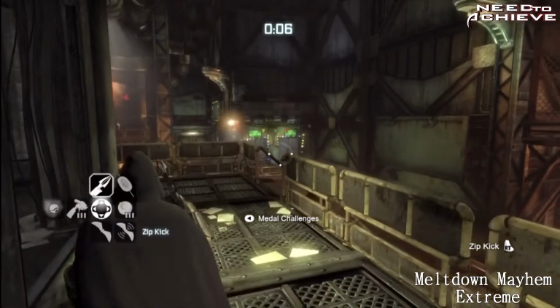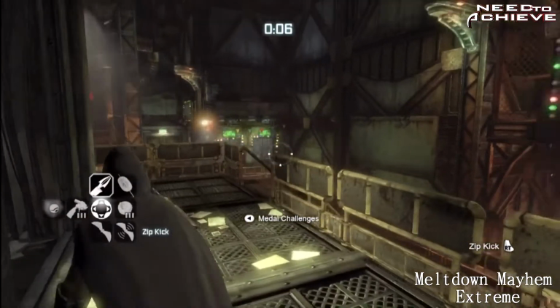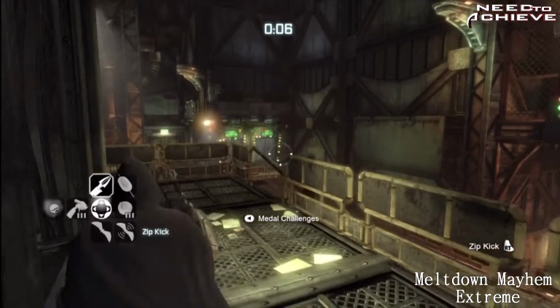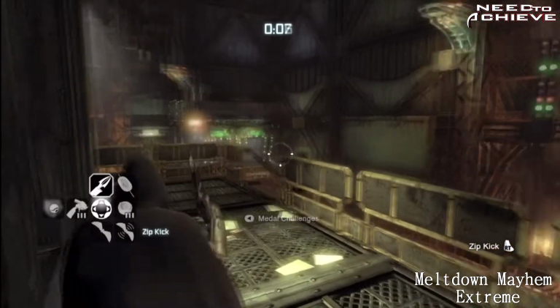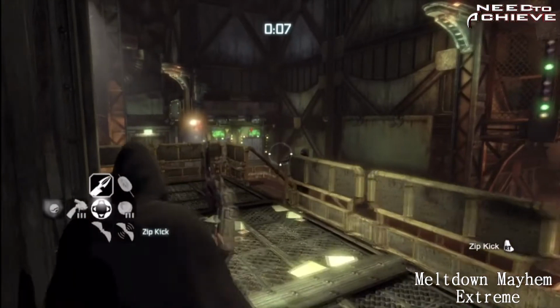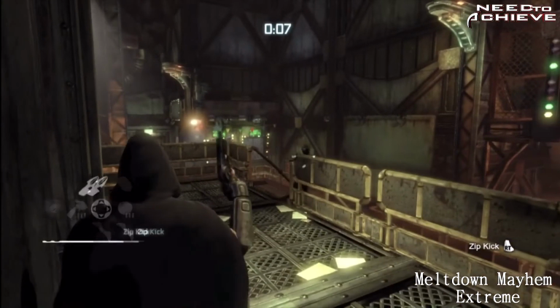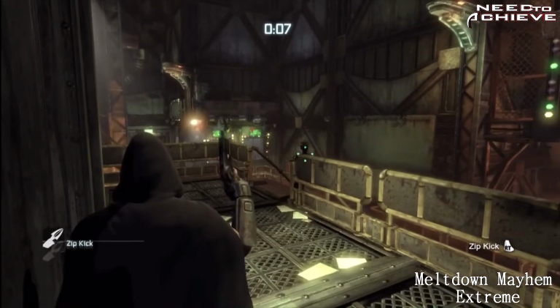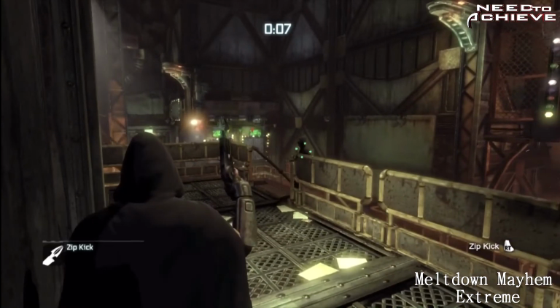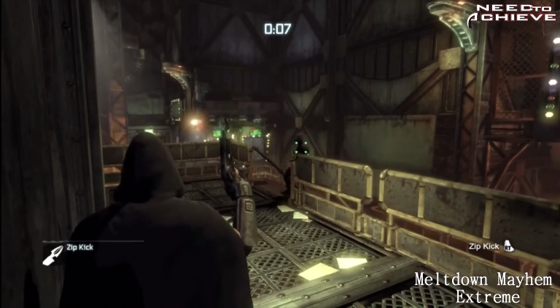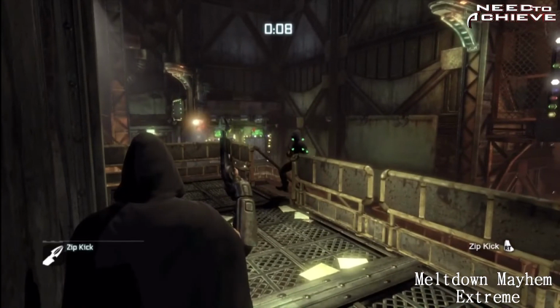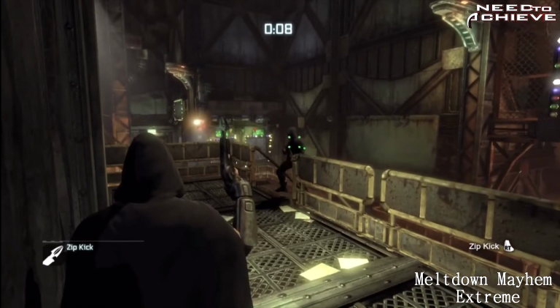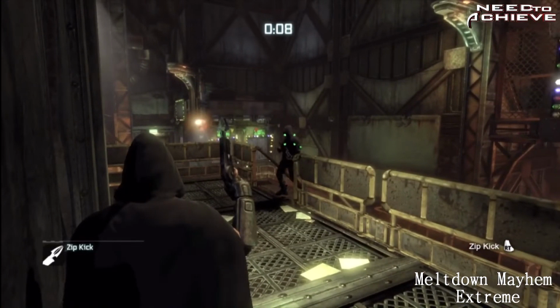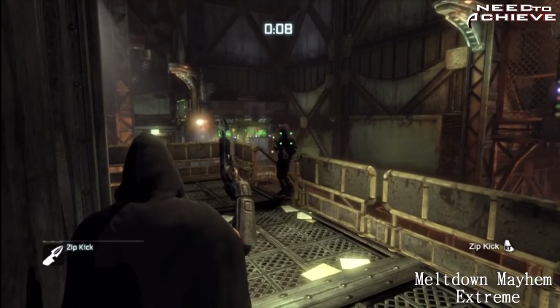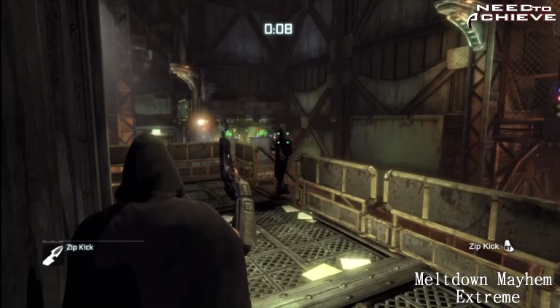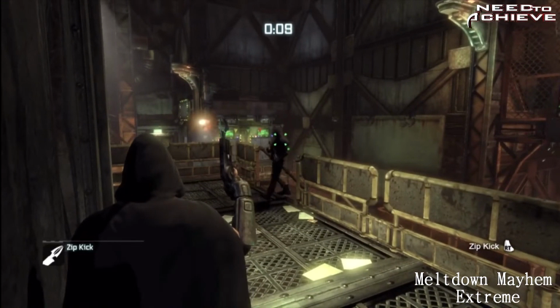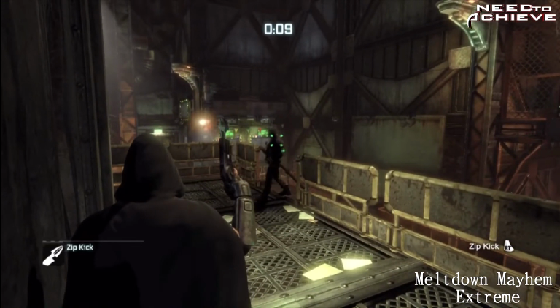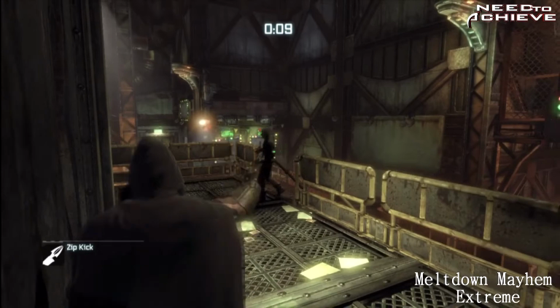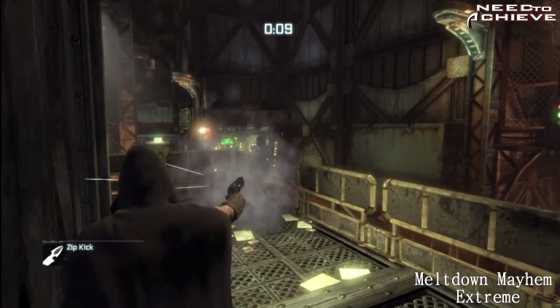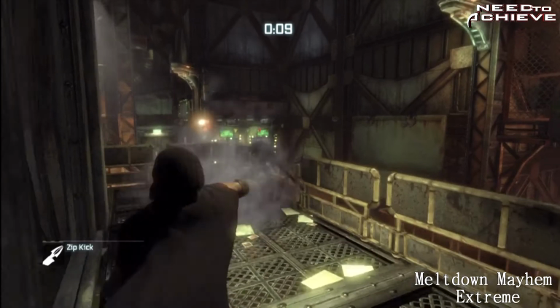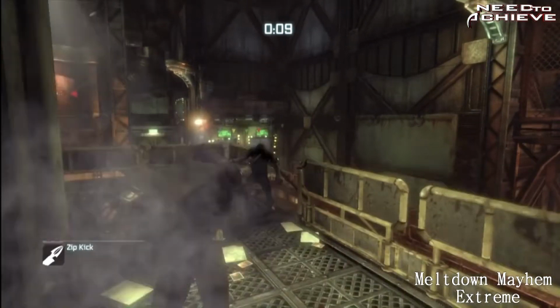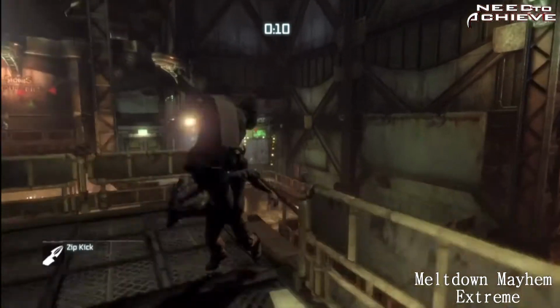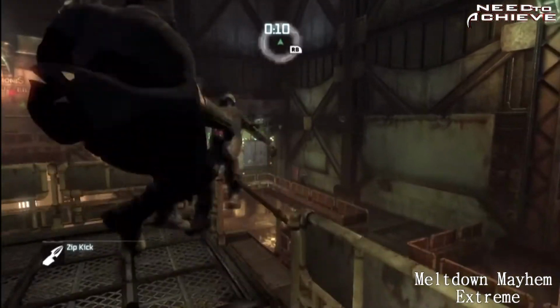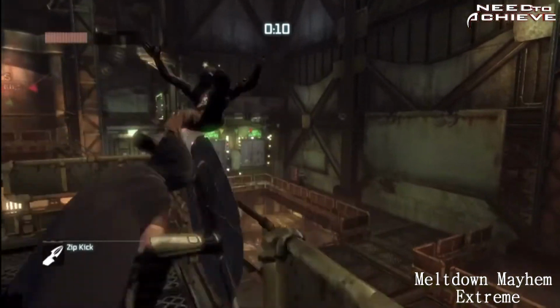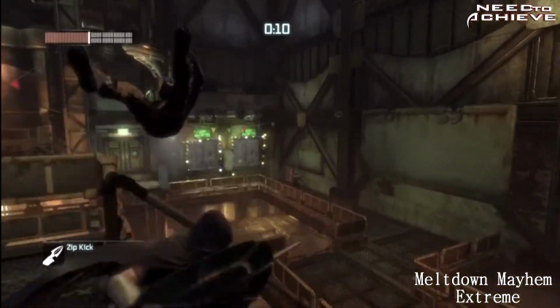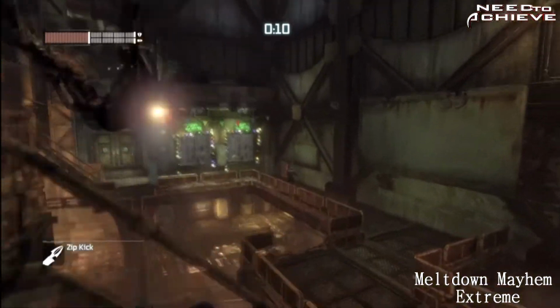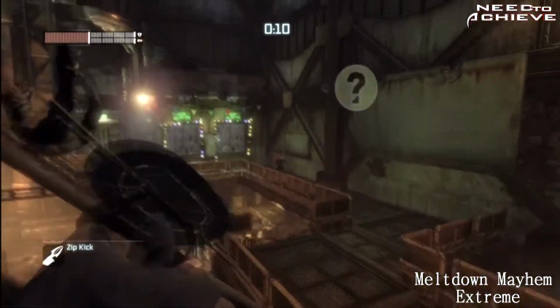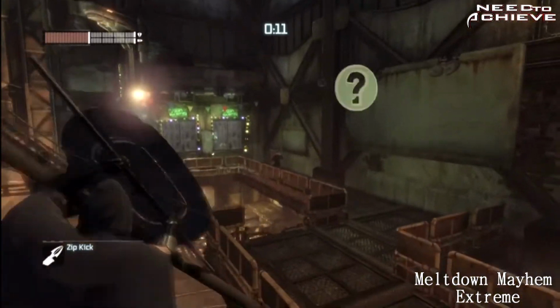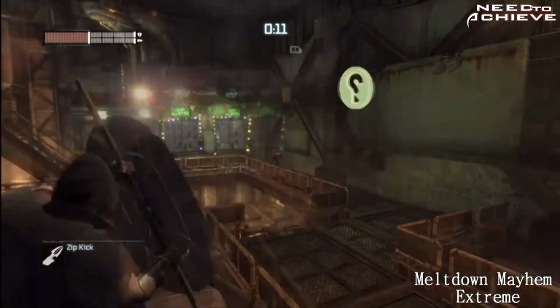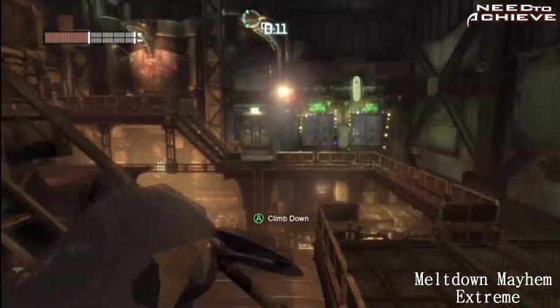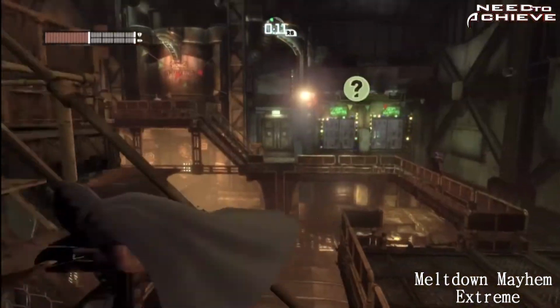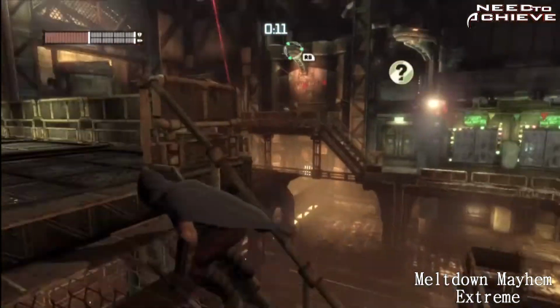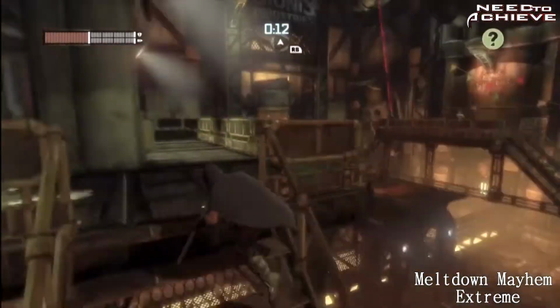Make sure you get in front of the fire extinguisher before you do the zip kick. There we go, that's one down.